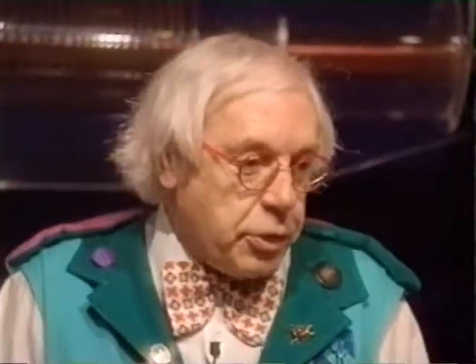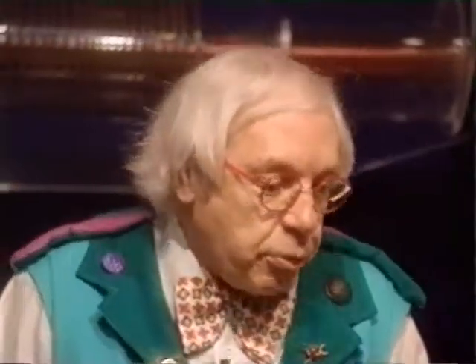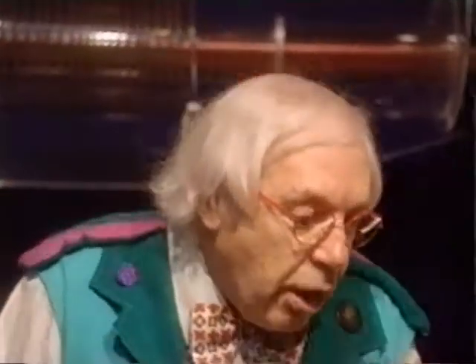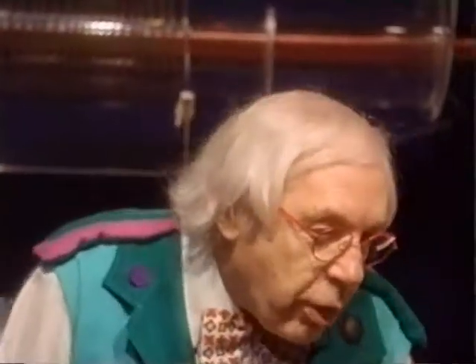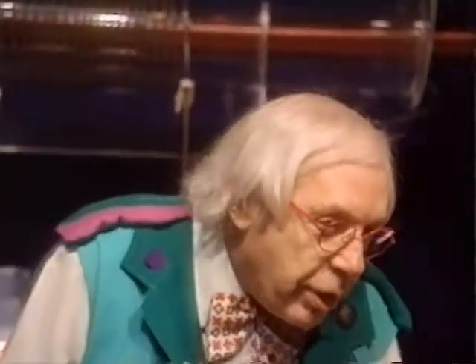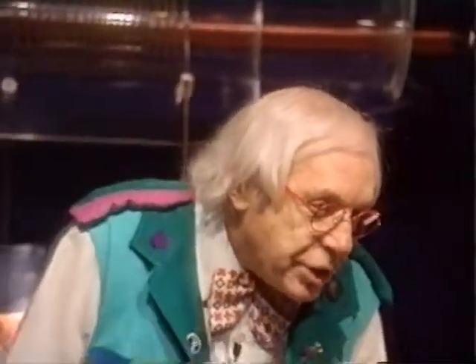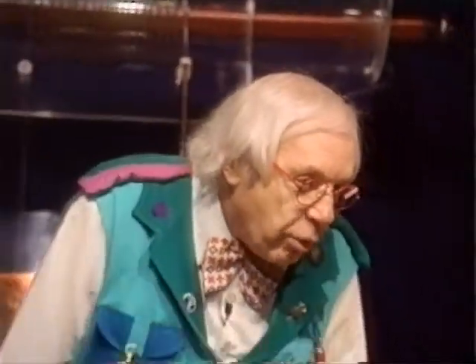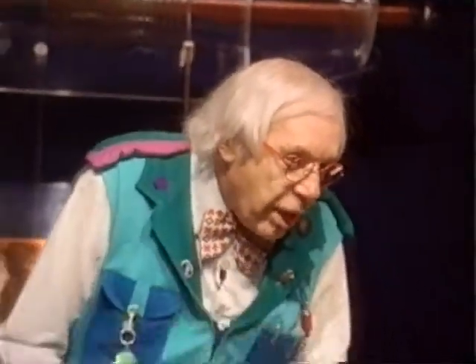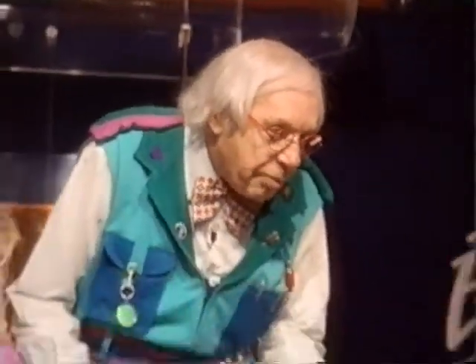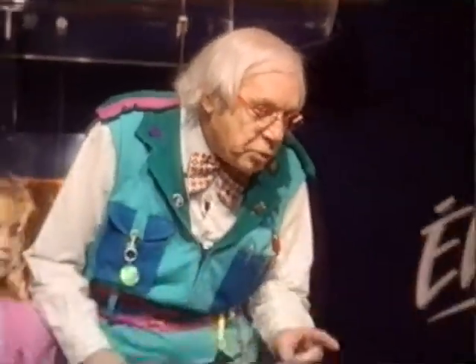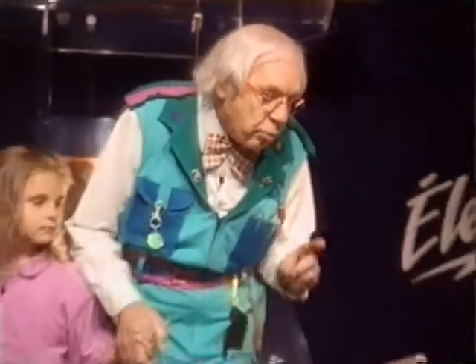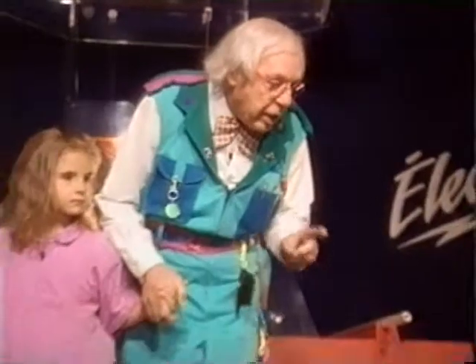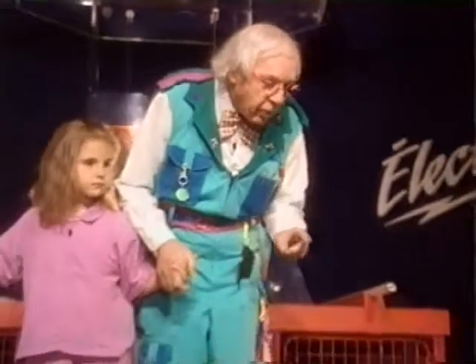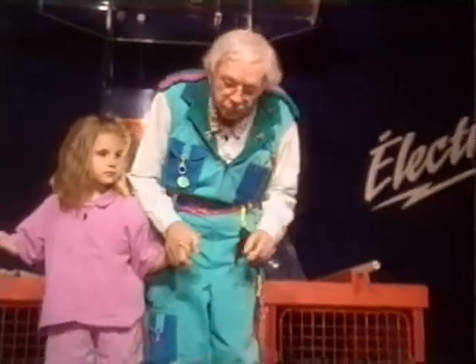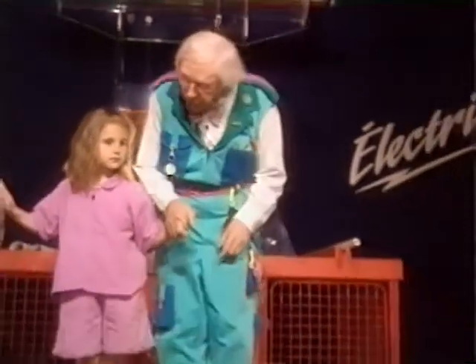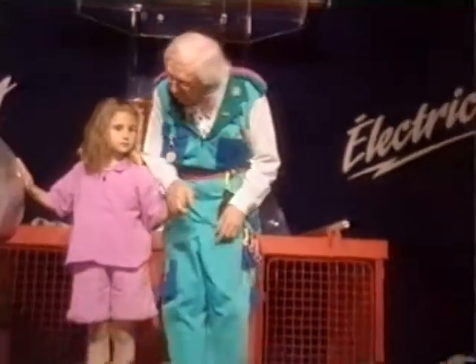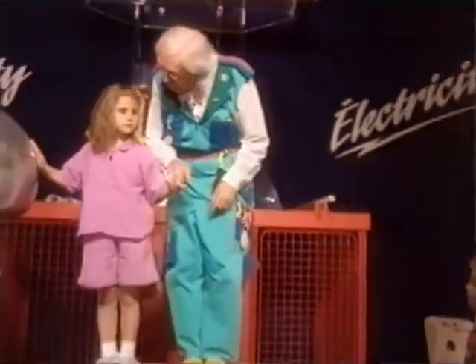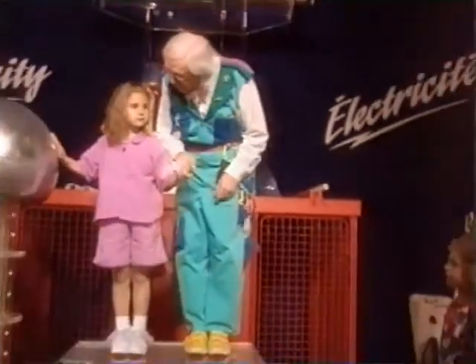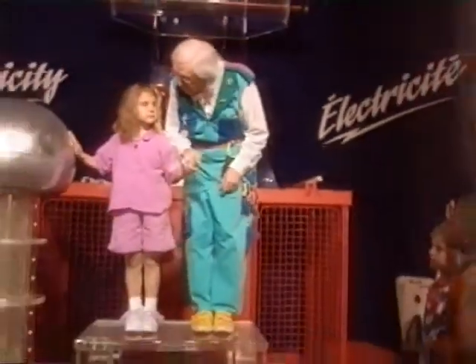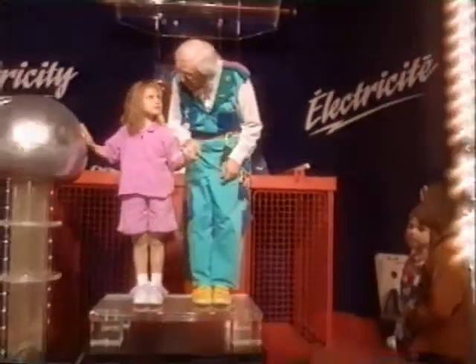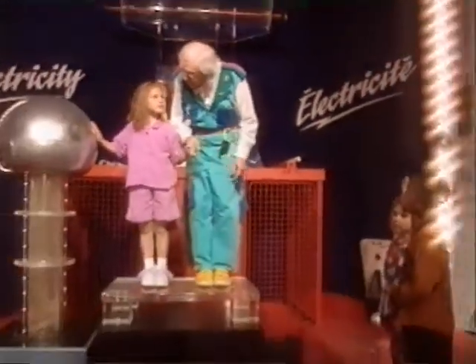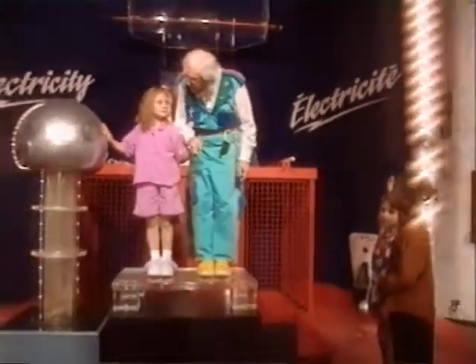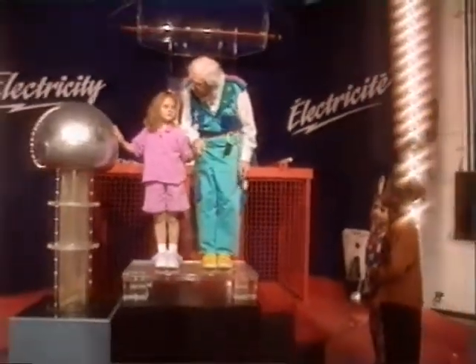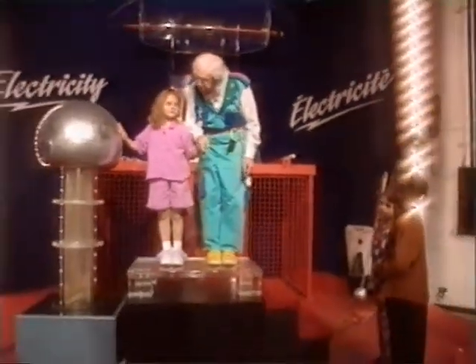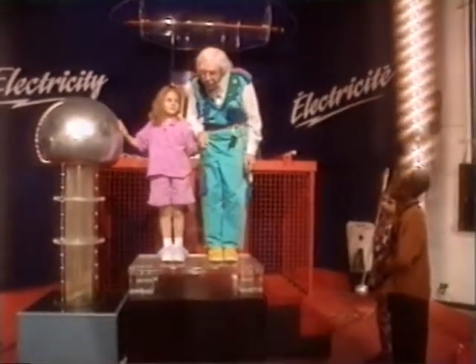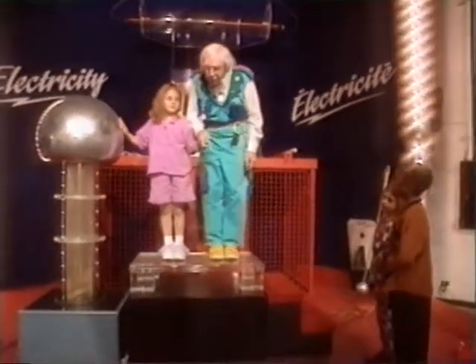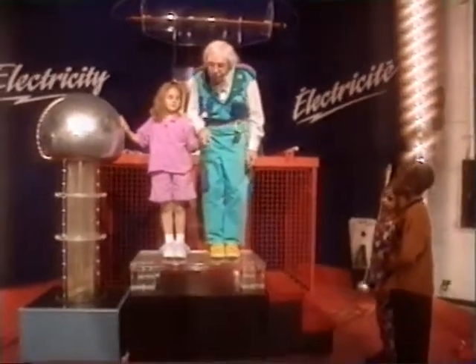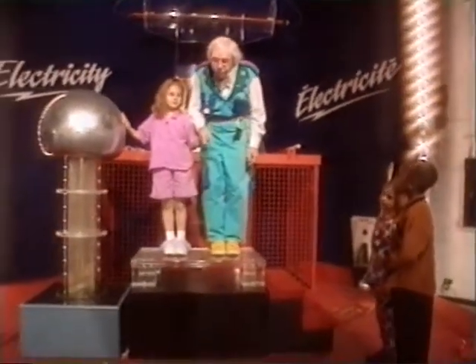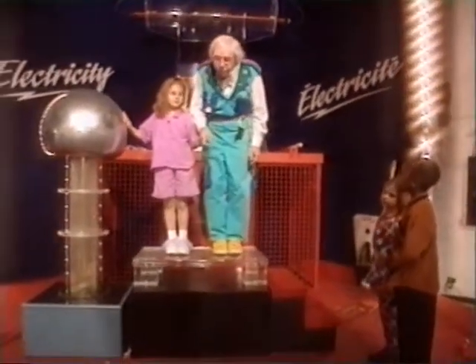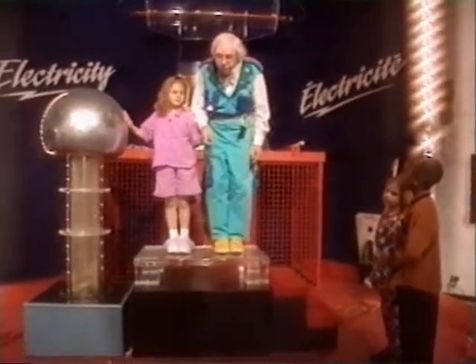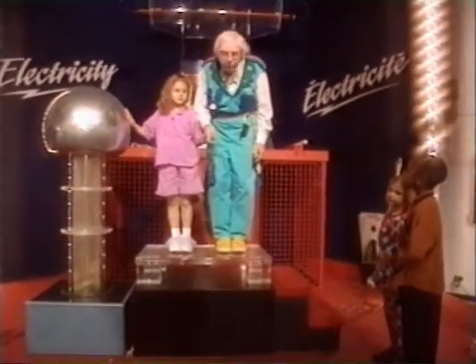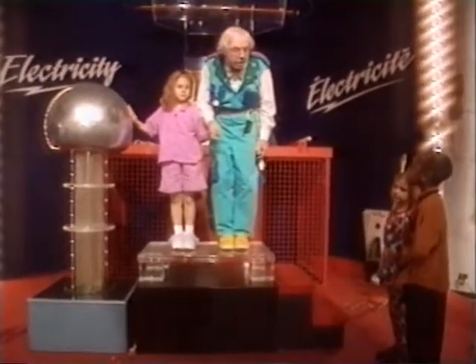So now we're going to see what happens when we have a really big static electricity charge. Ready?